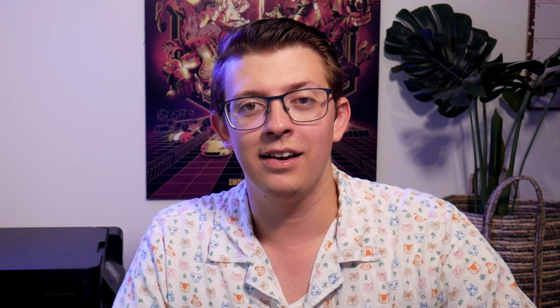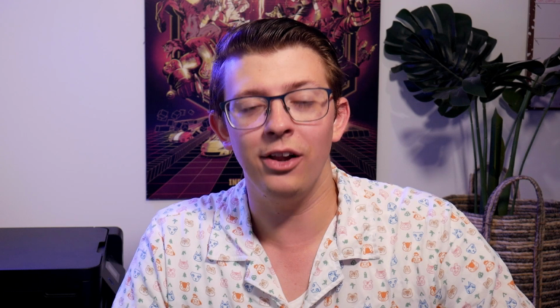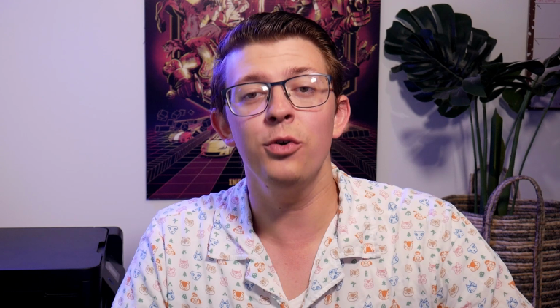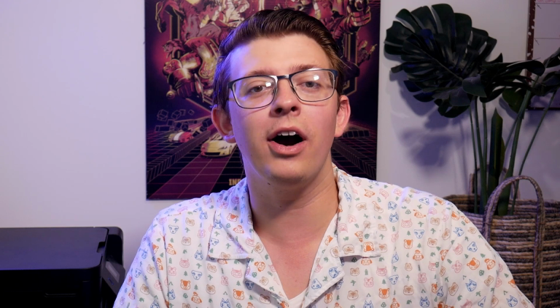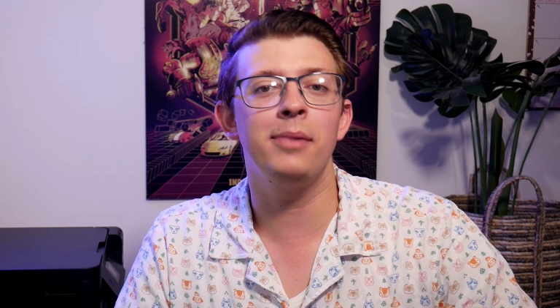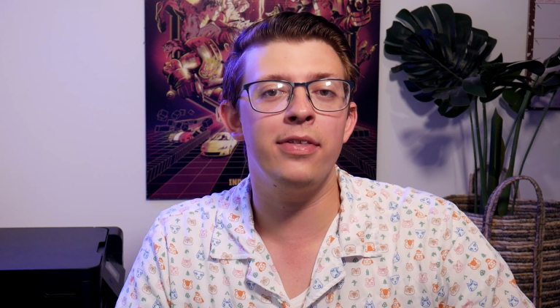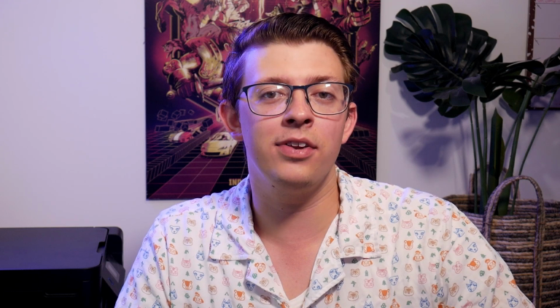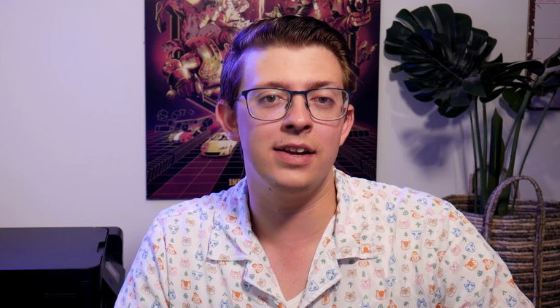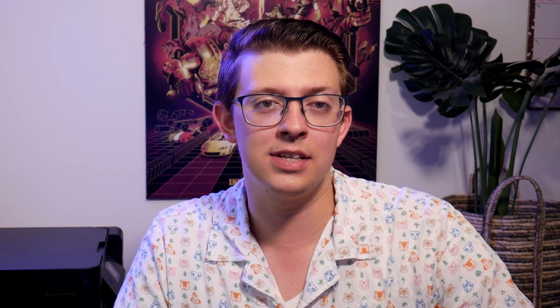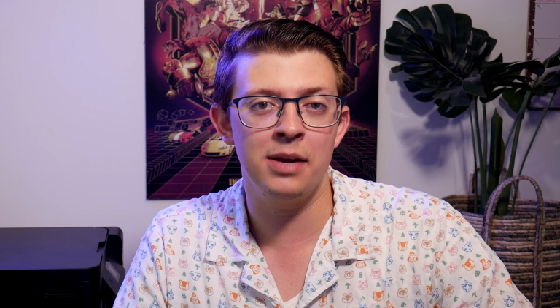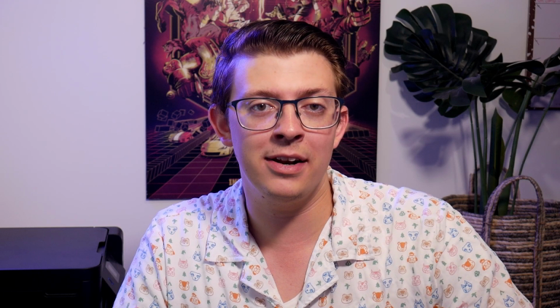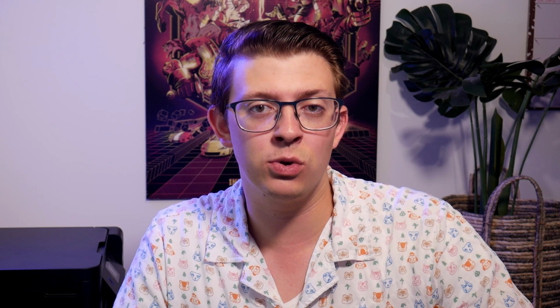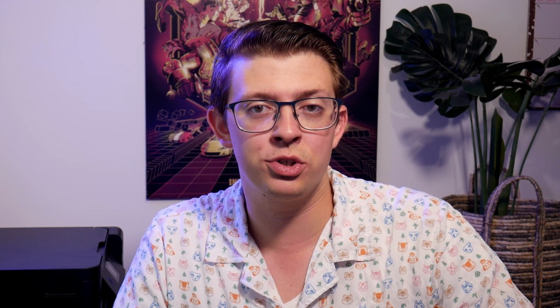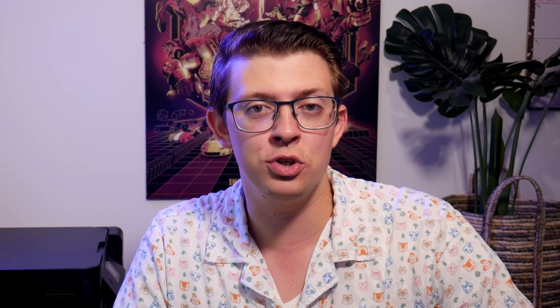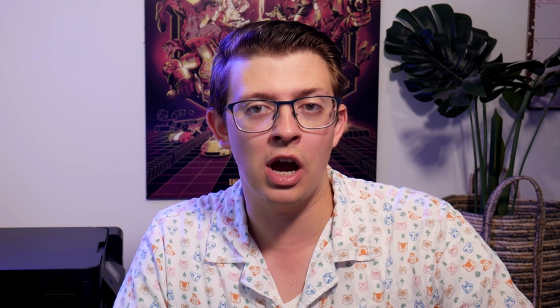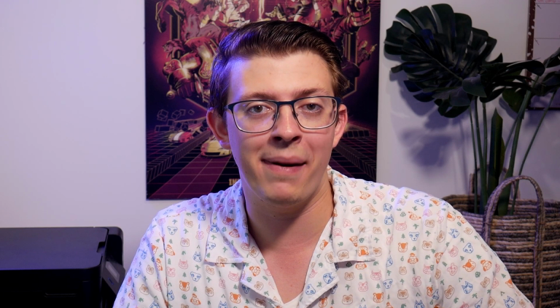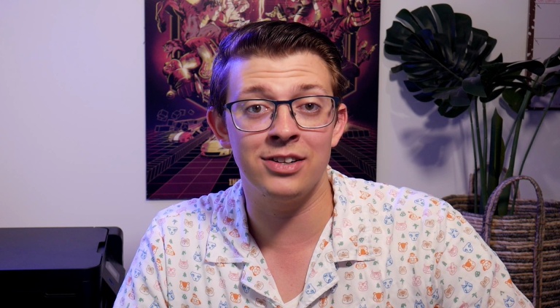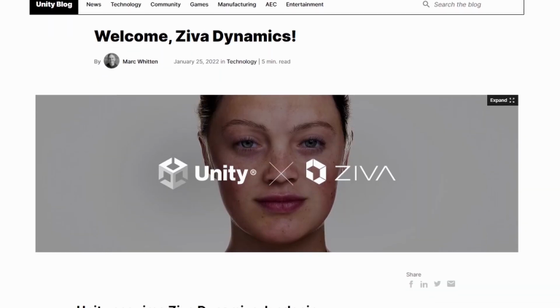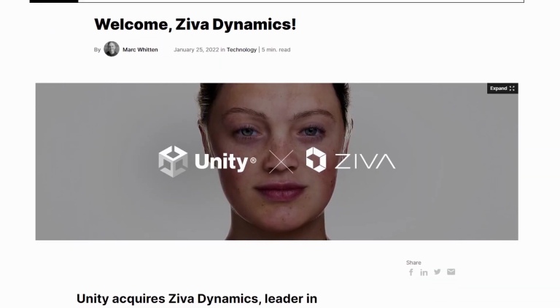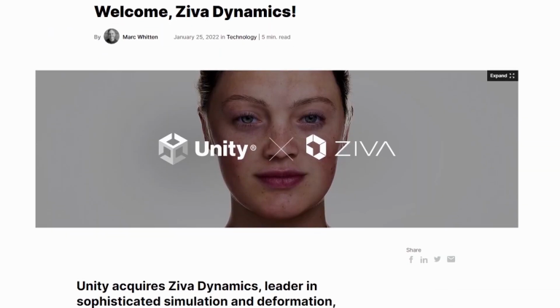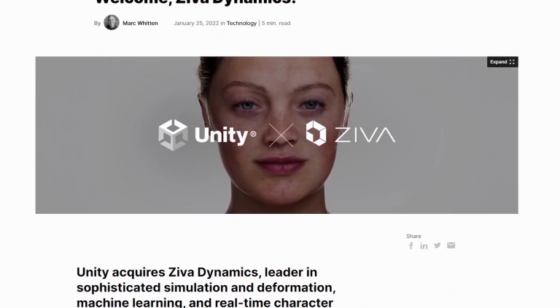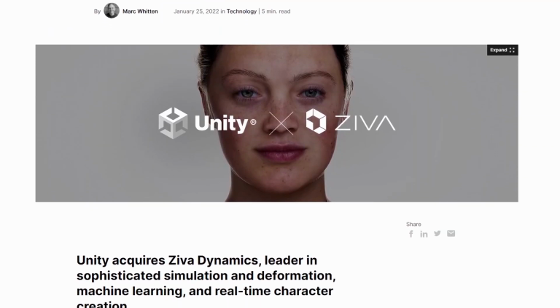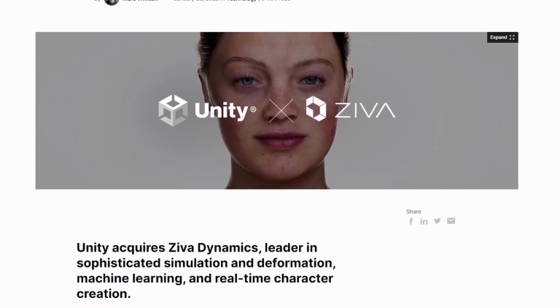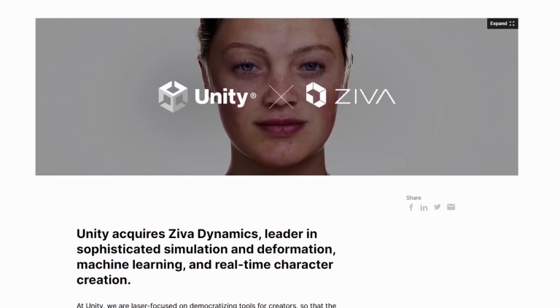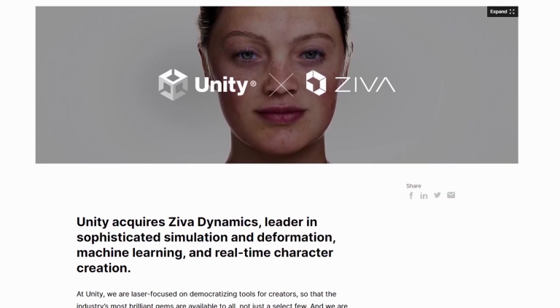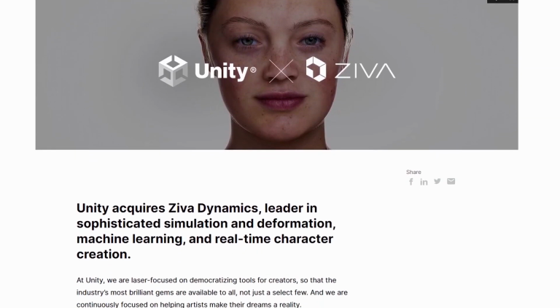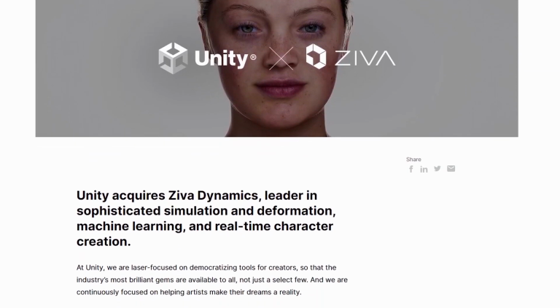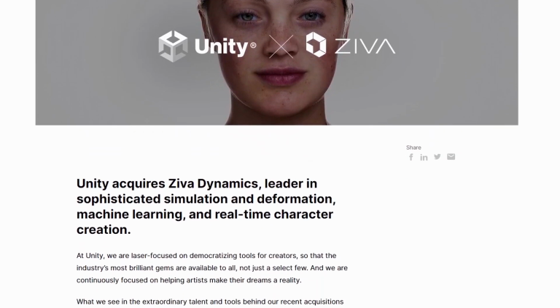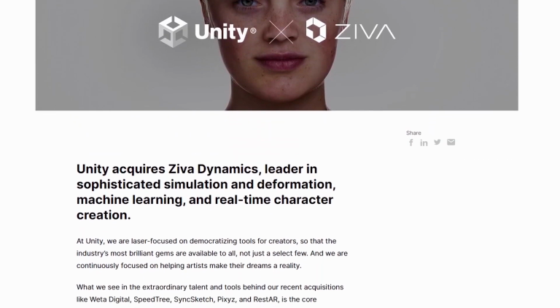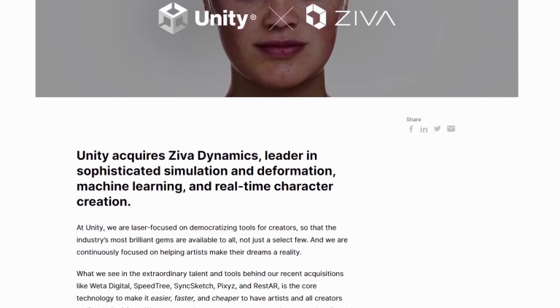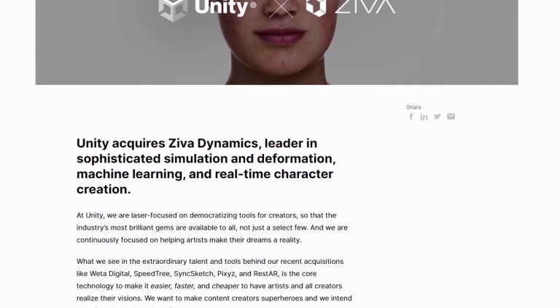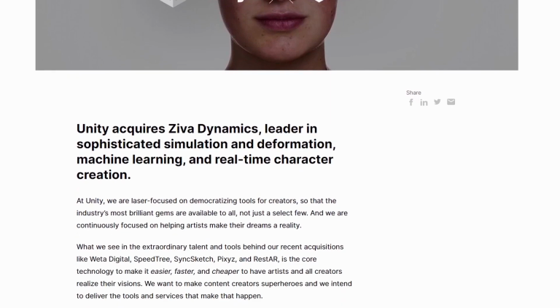Hello, I'm Nathan, and today I'm here to talk to you about Unity's acquisition of Ziva Dynamics.